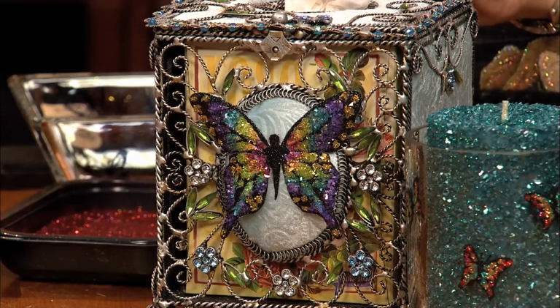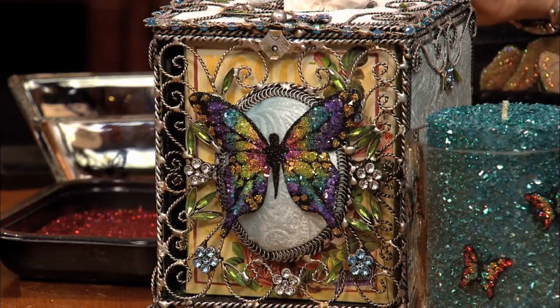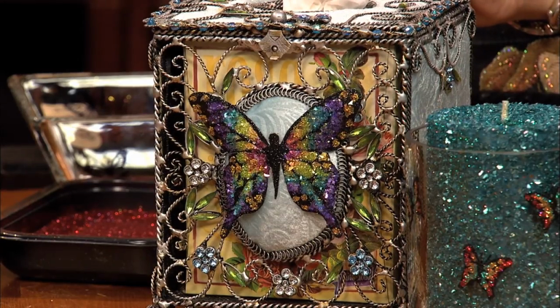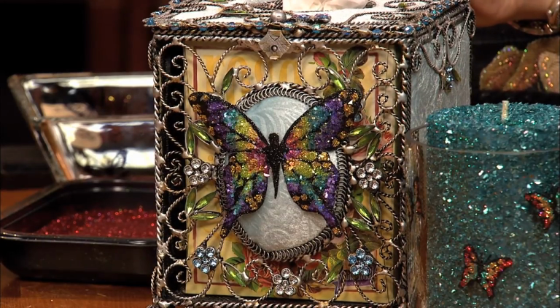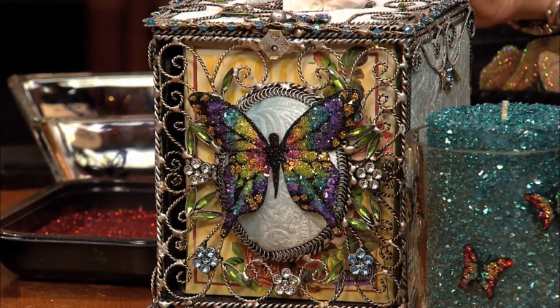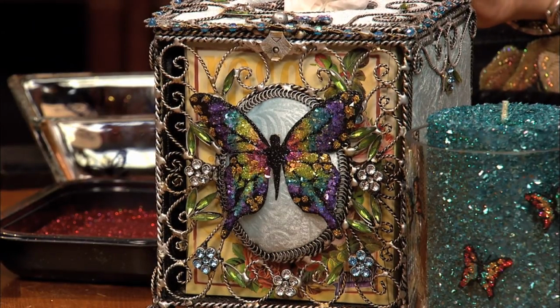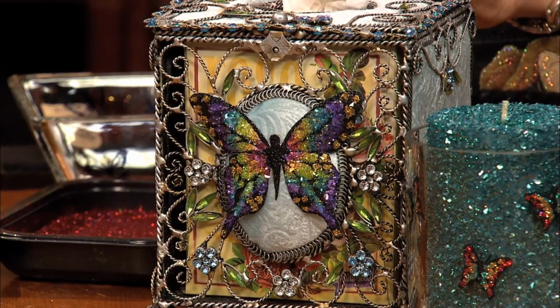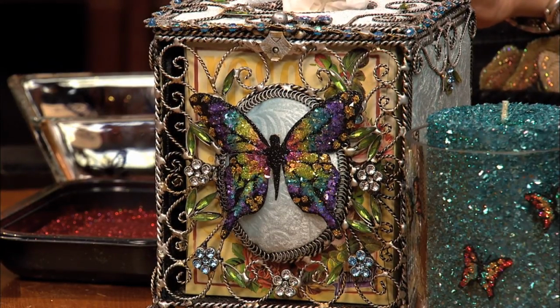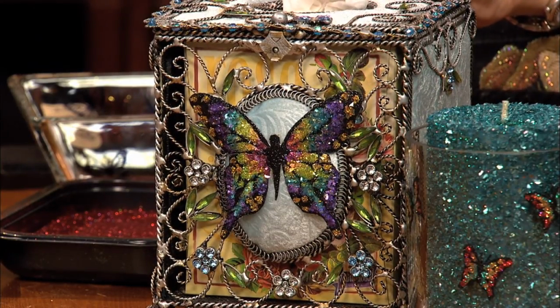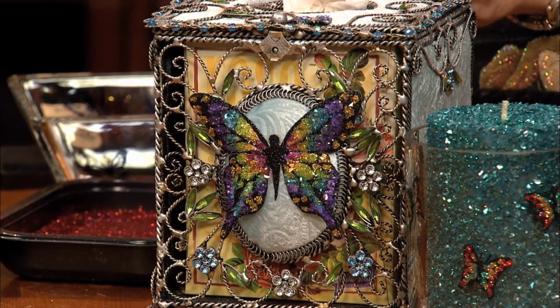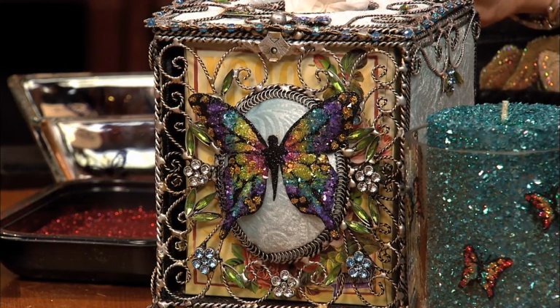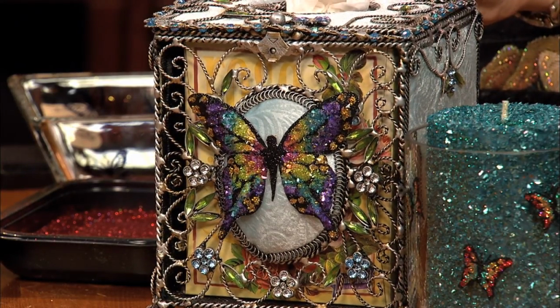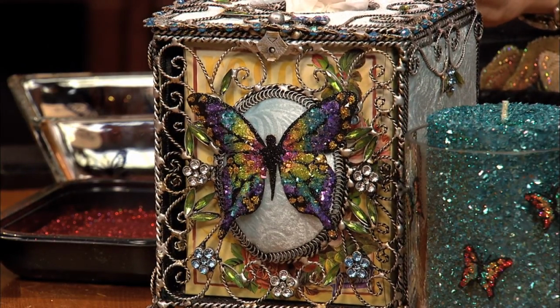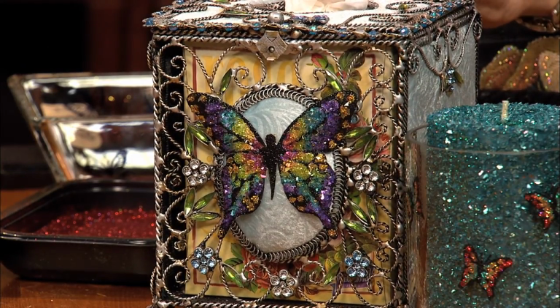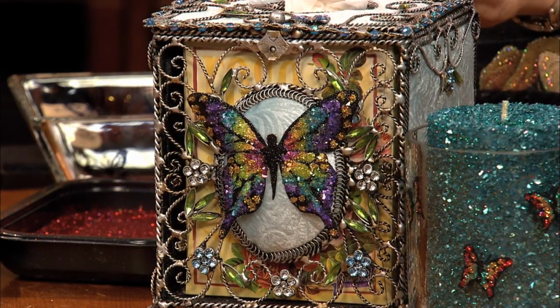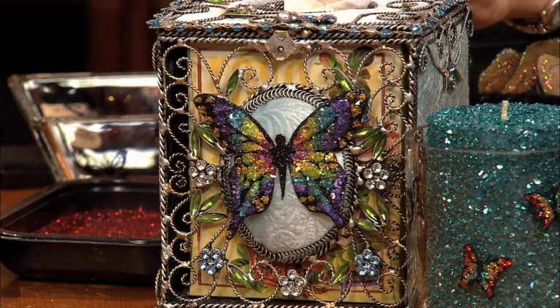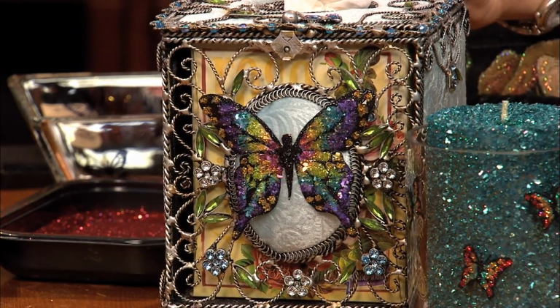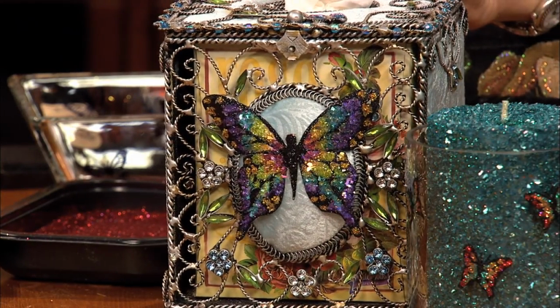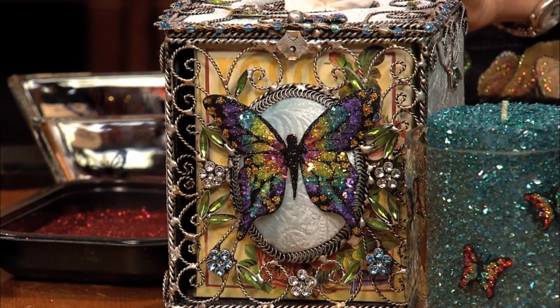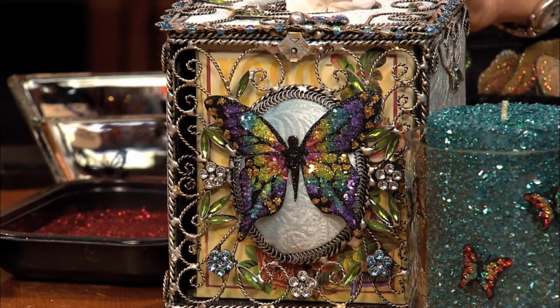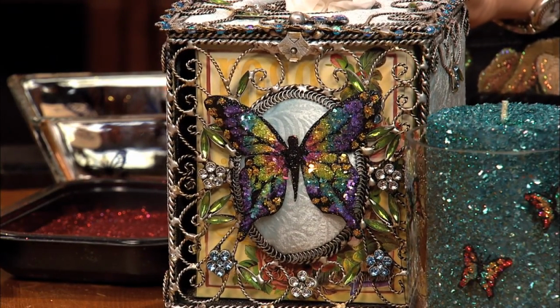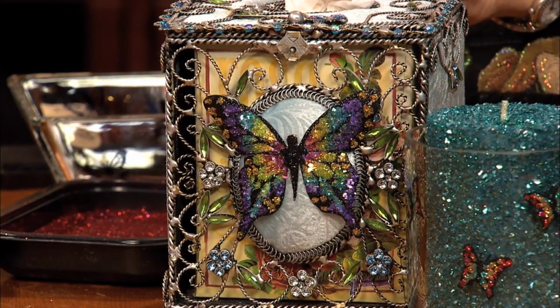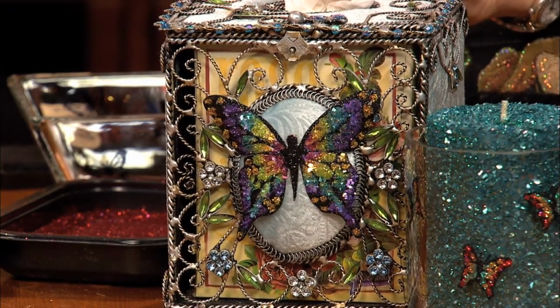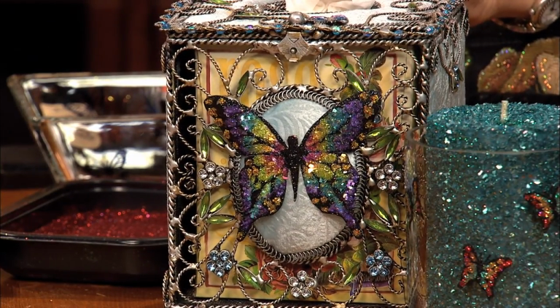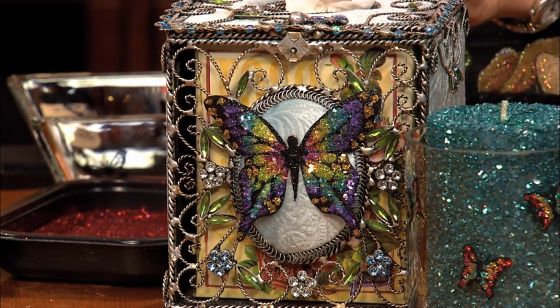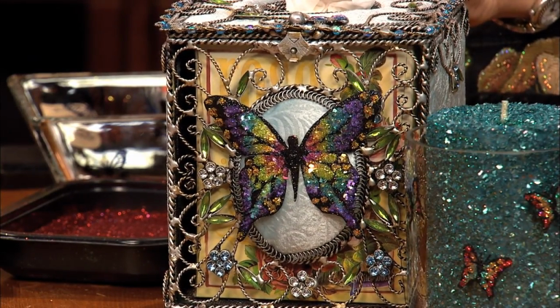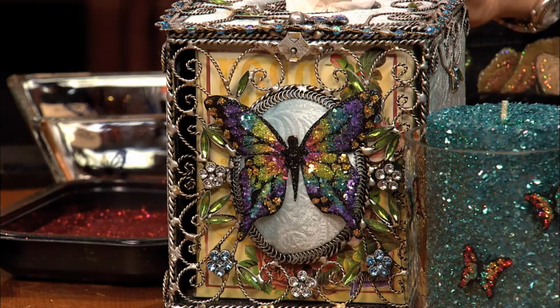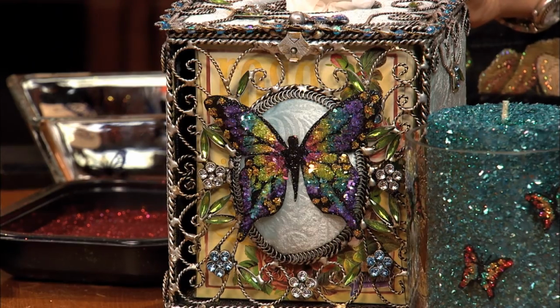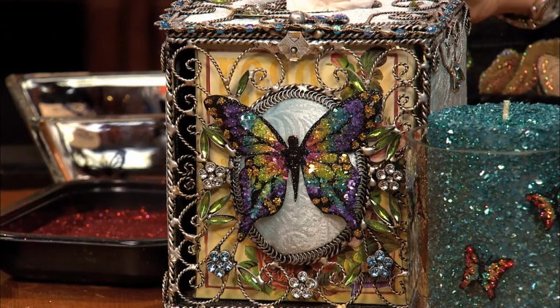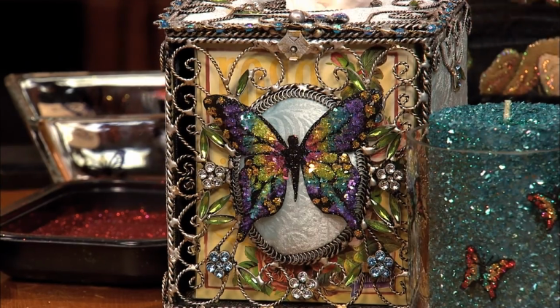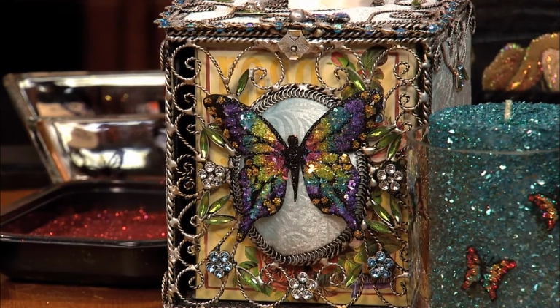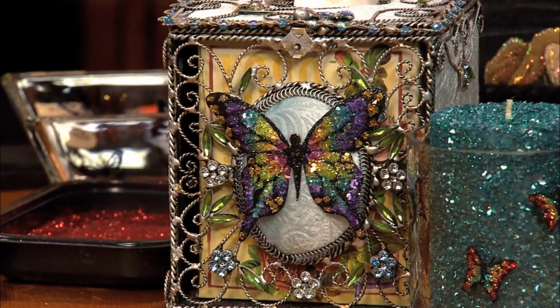That is just a paper cardstock butterfly that we've embellished with glass glitter. Wow, that's beautiful.